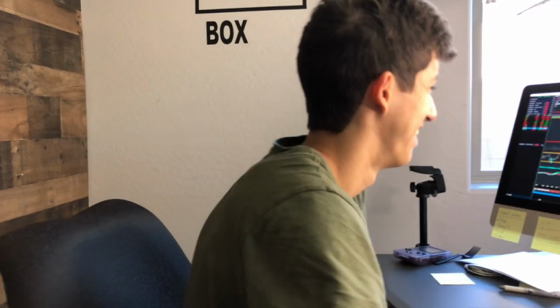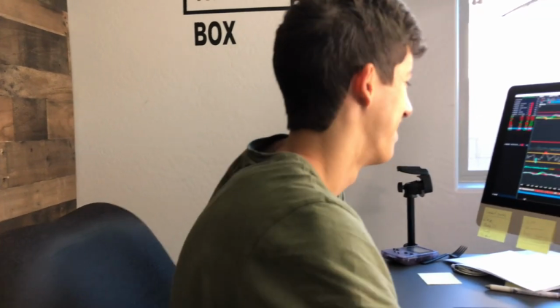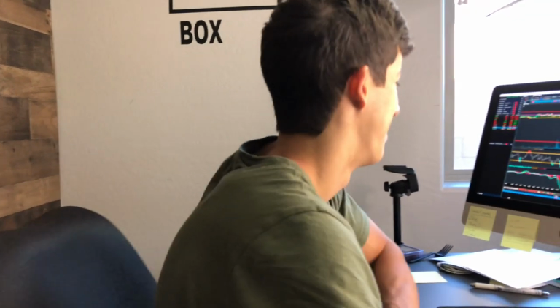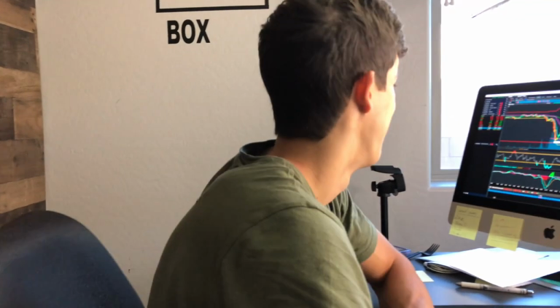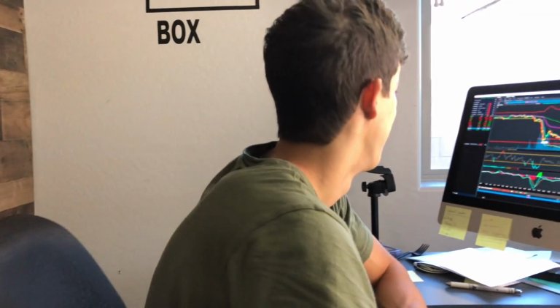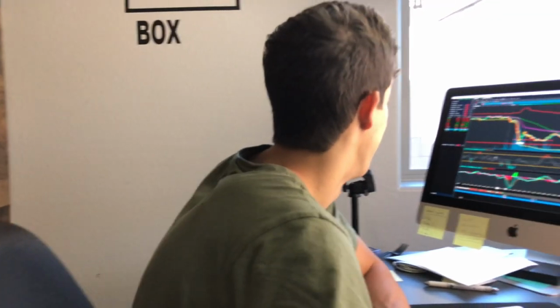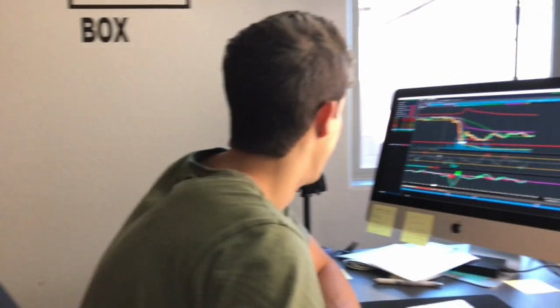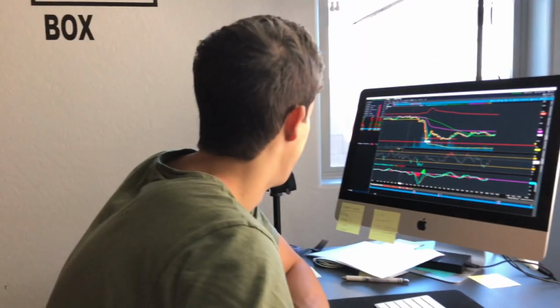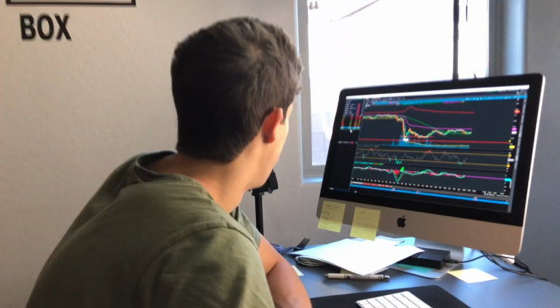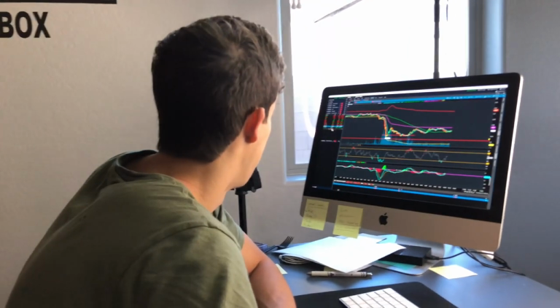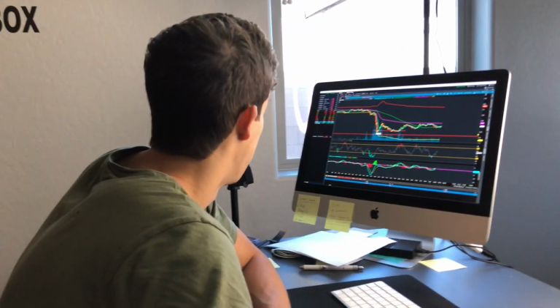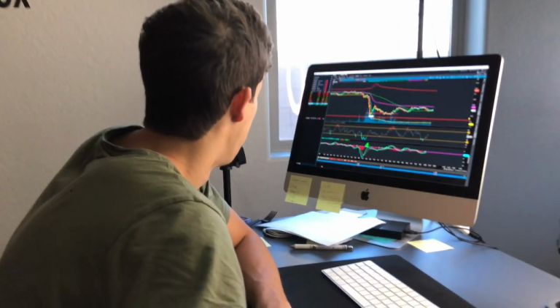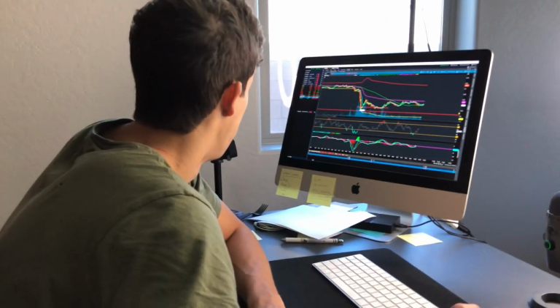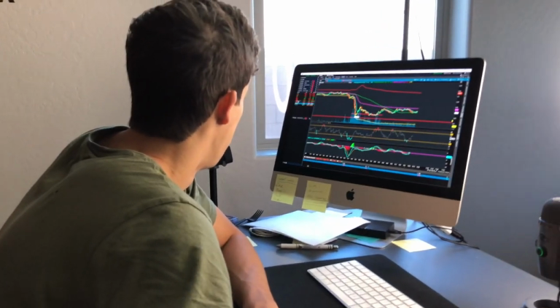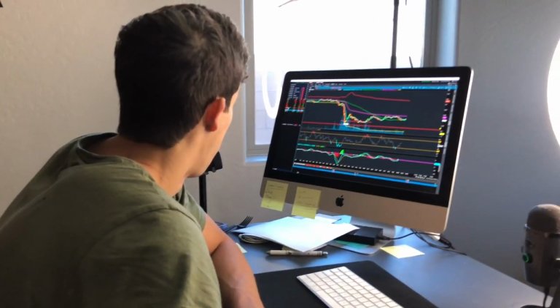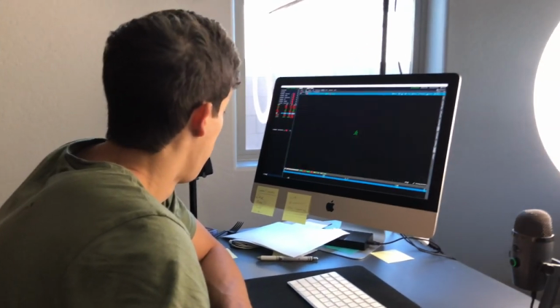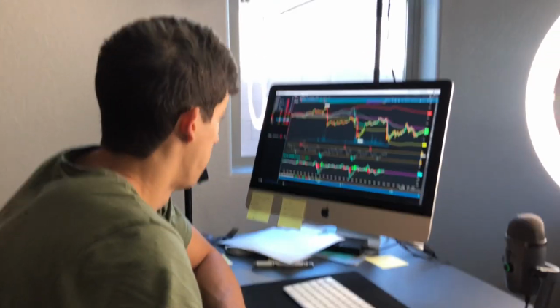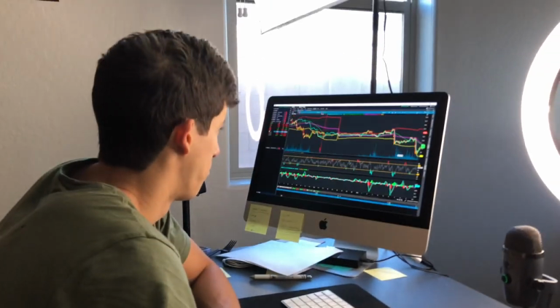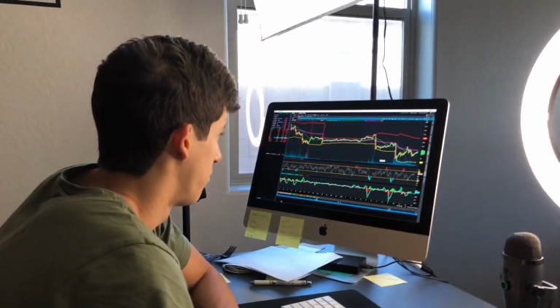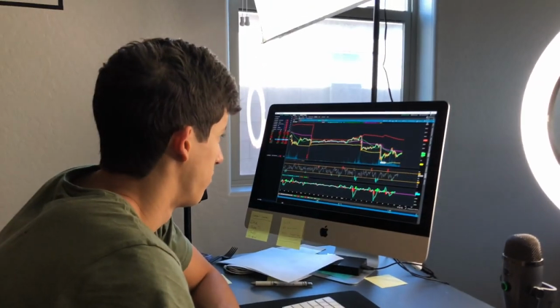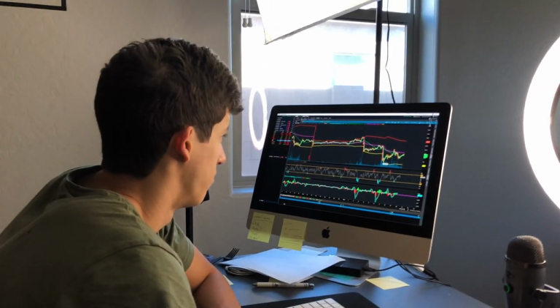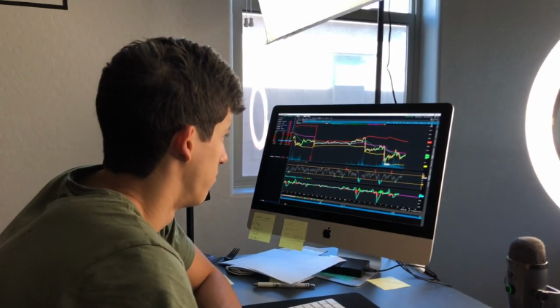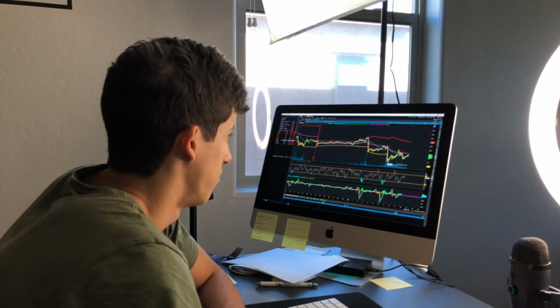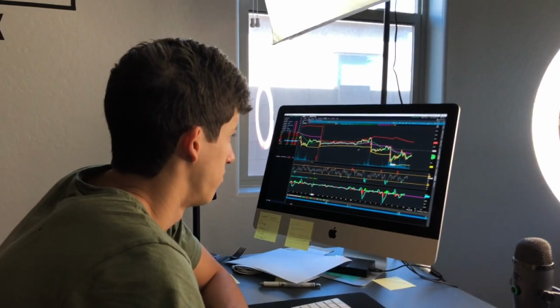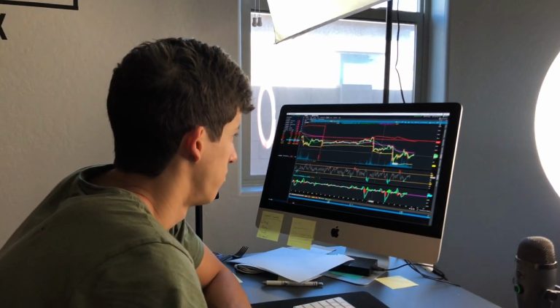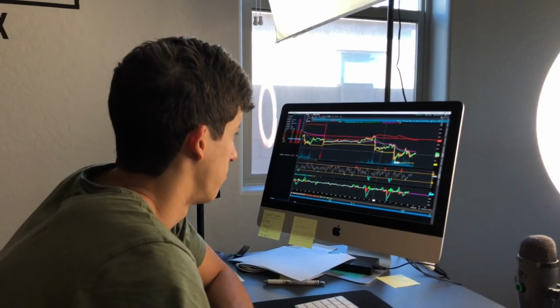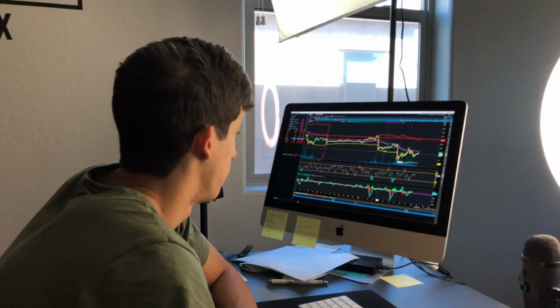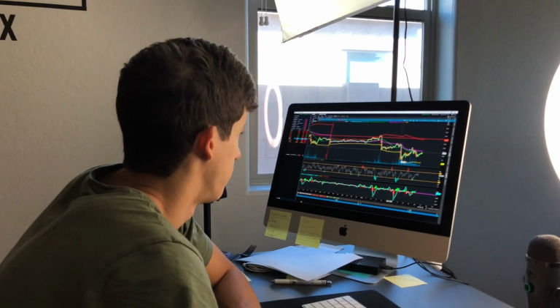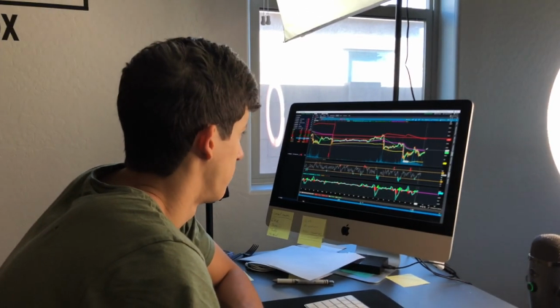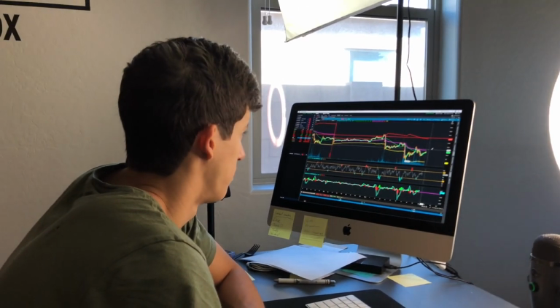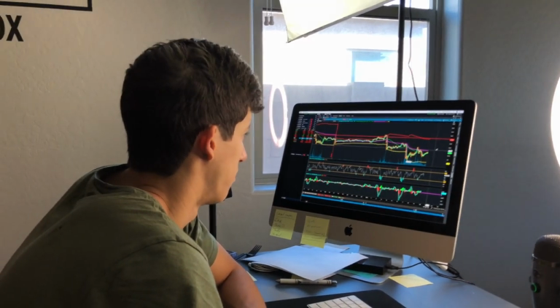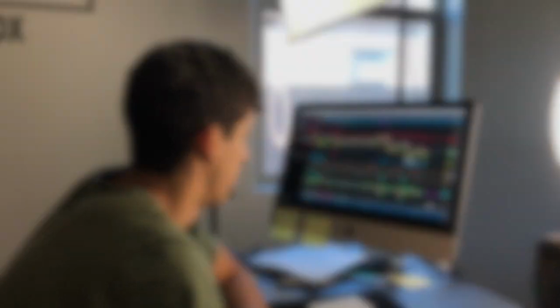Awesome — thanks for showing us the setup. We'll see you on the next video.